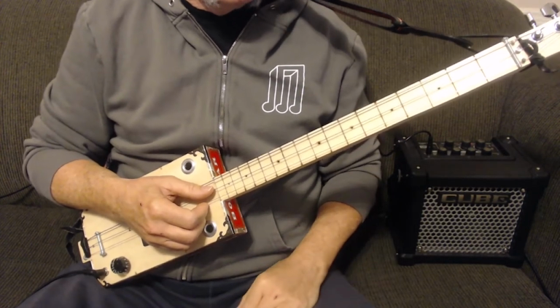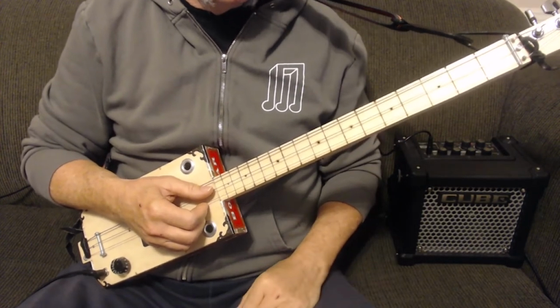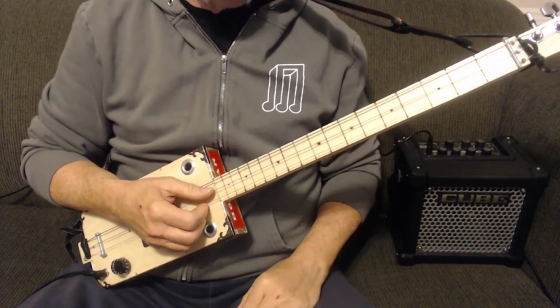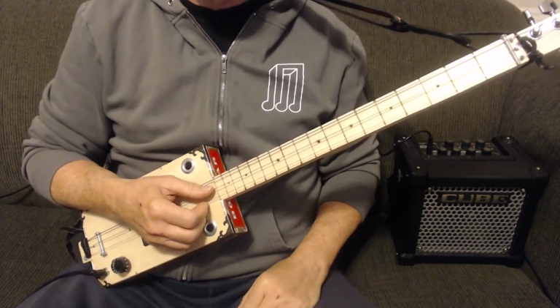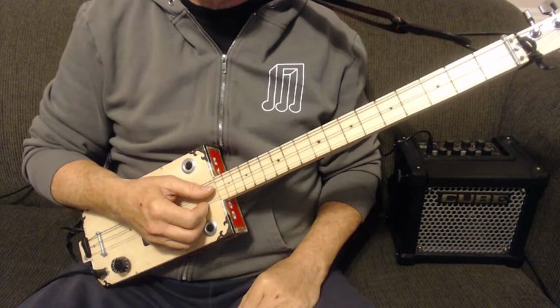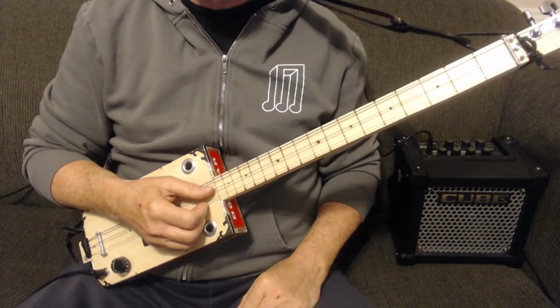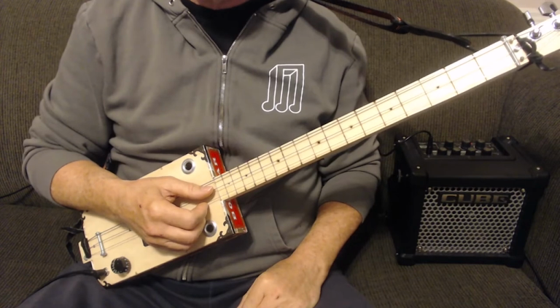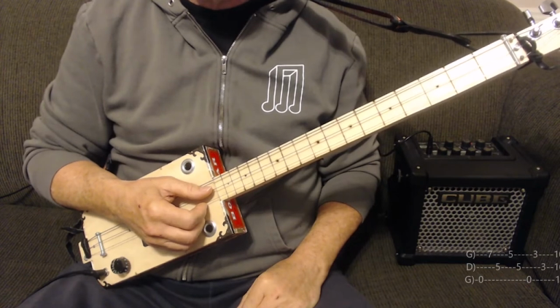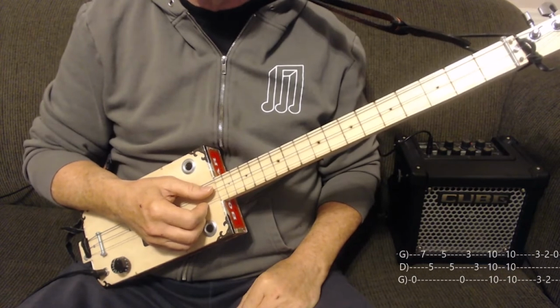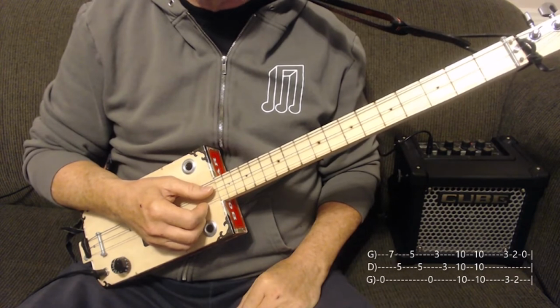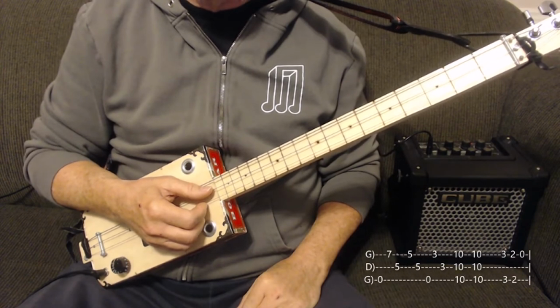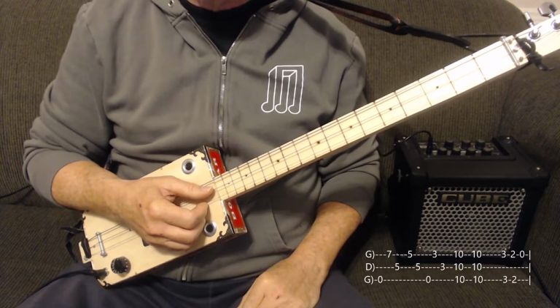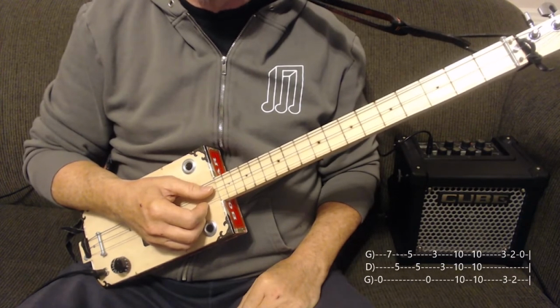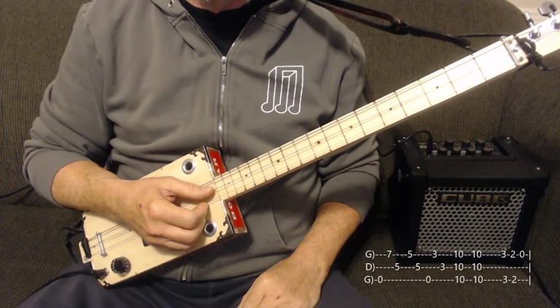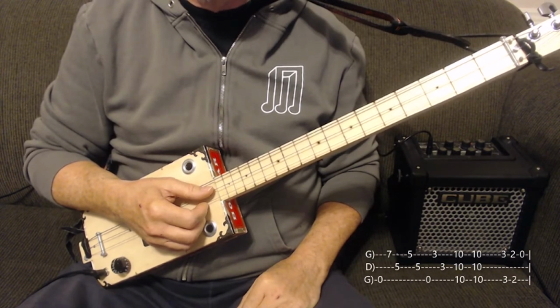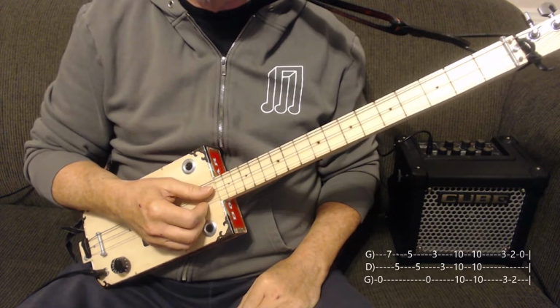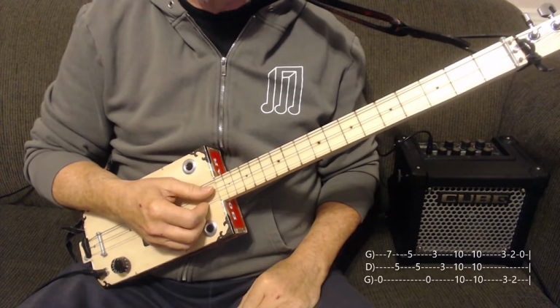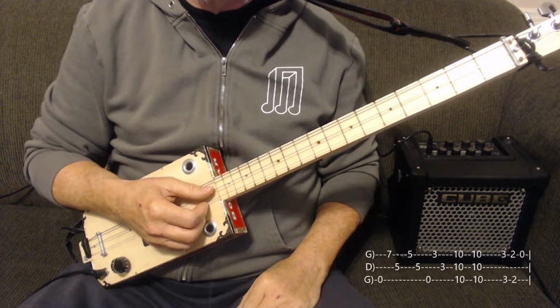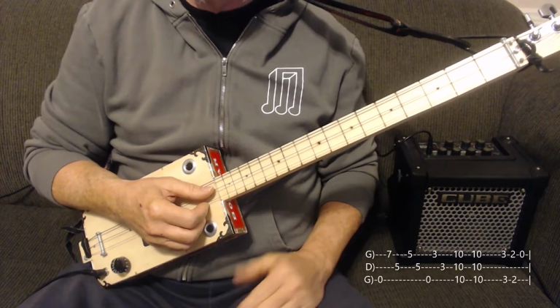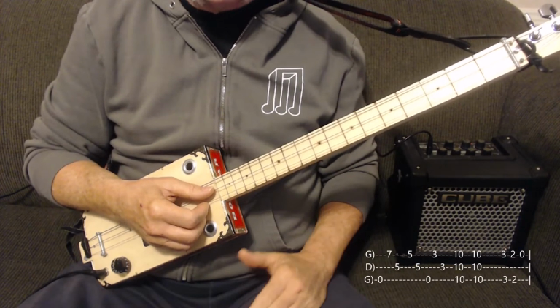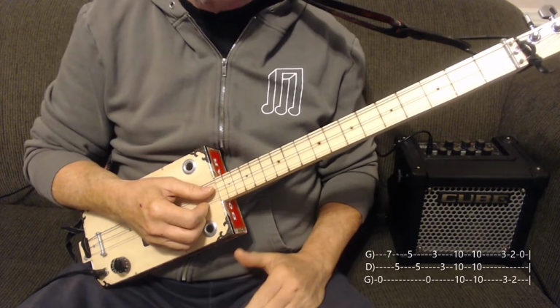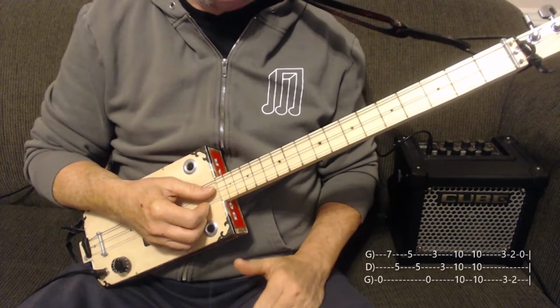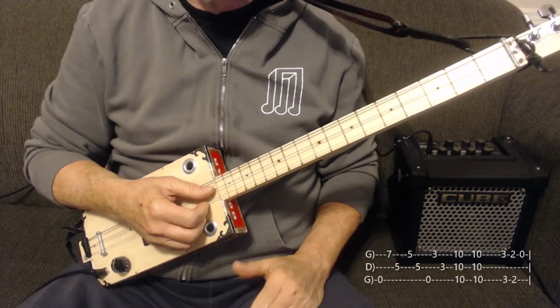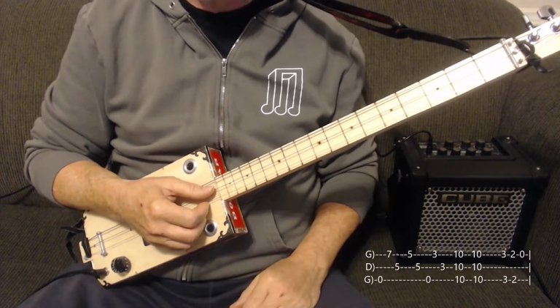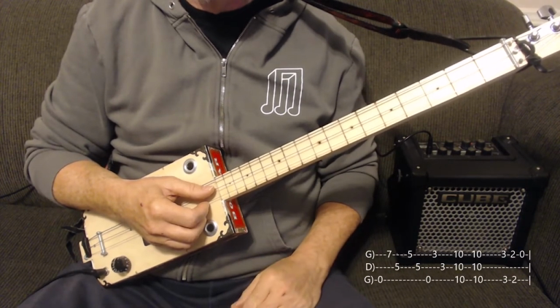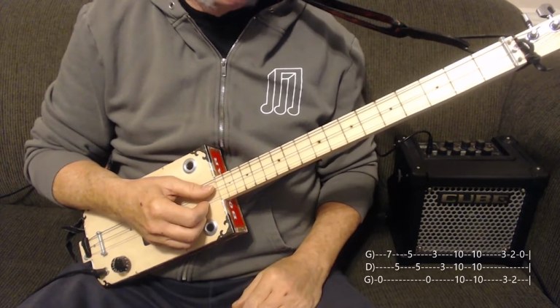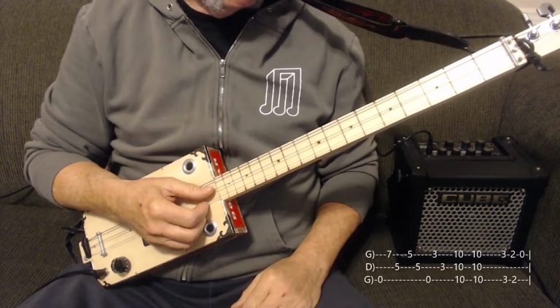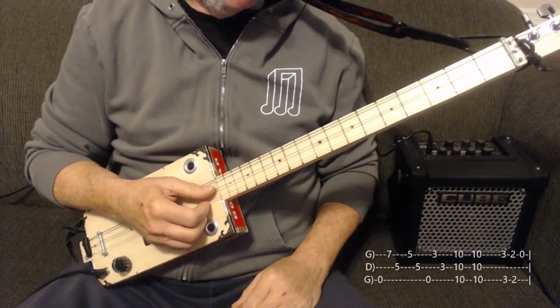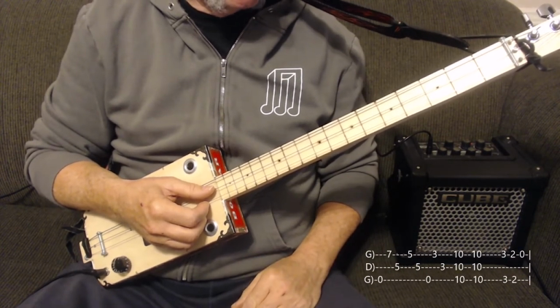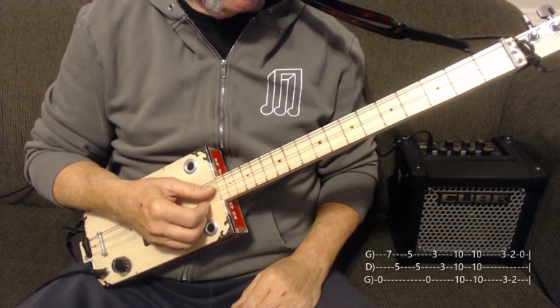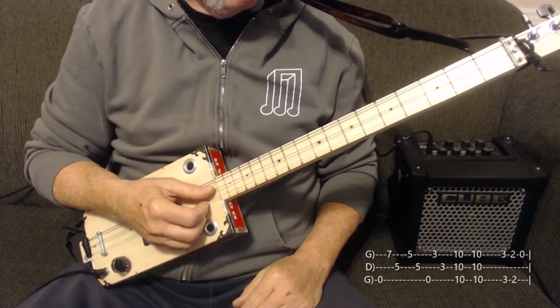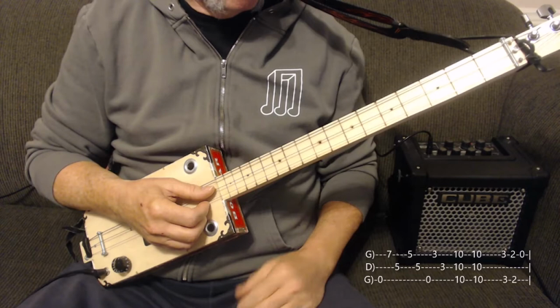It sounds like you actually fretted it and you don't have that slide sound. But if you like the slide sound, nothing wrong with it — you can keep it in there. Now there's a variation just before it goes into the verse, on the second half. I'll demonstrate that for you.